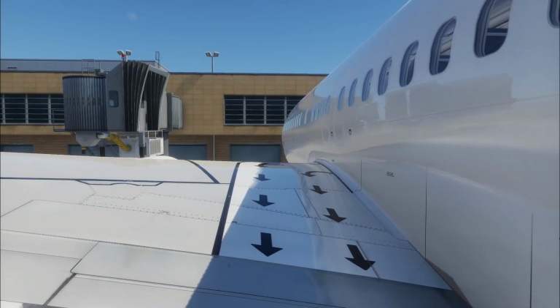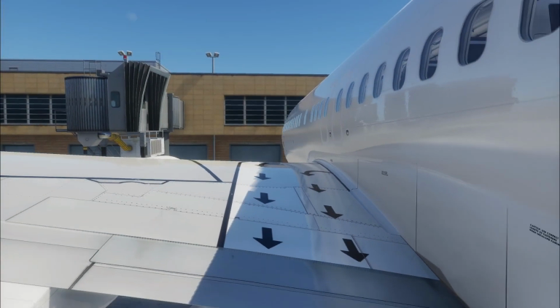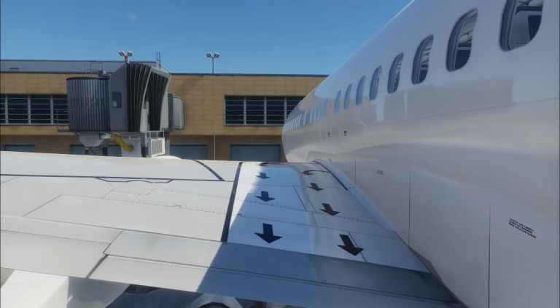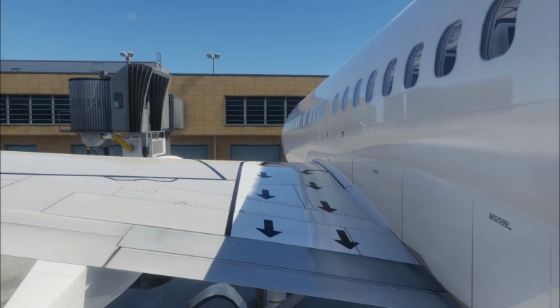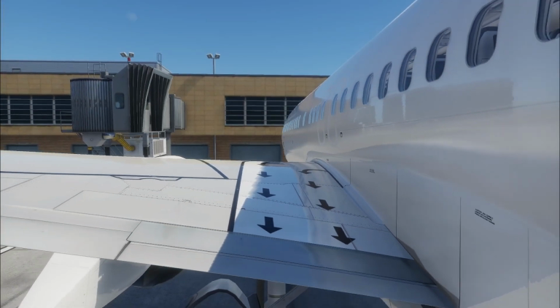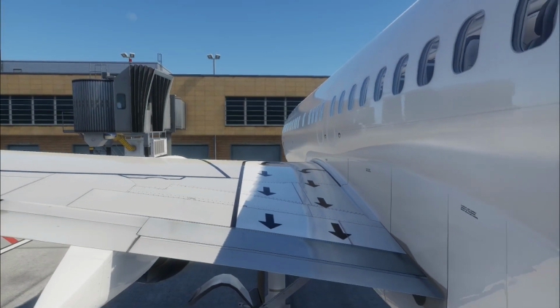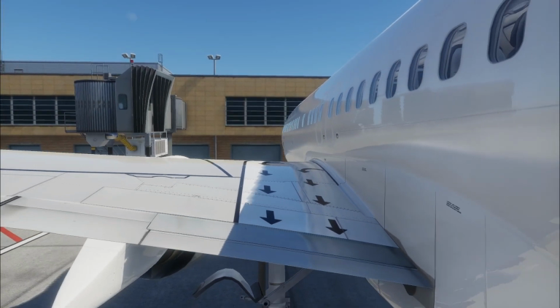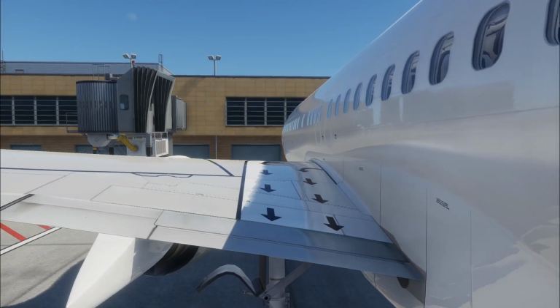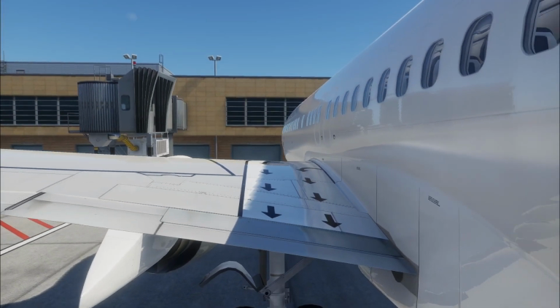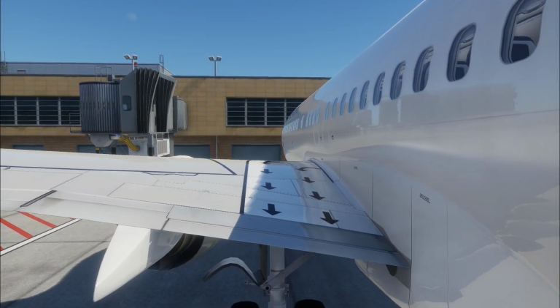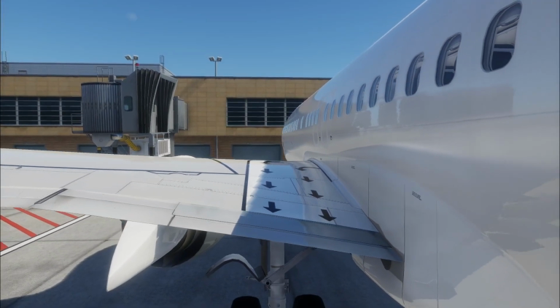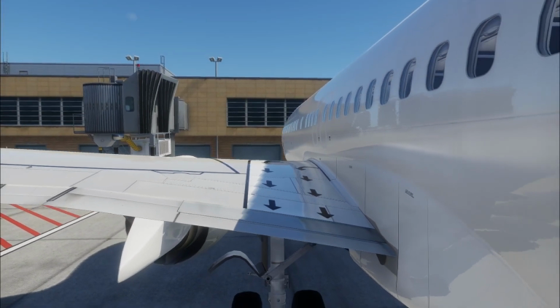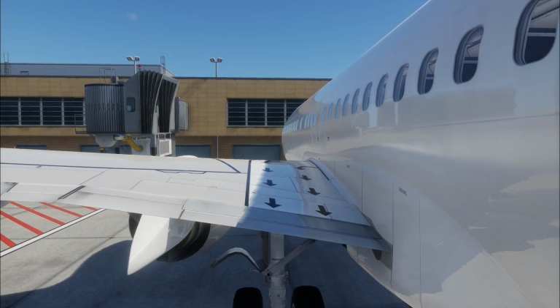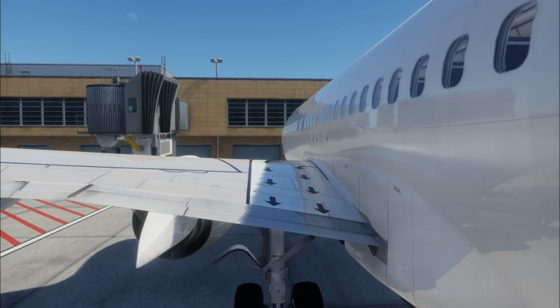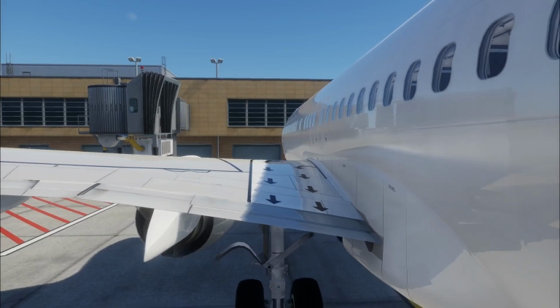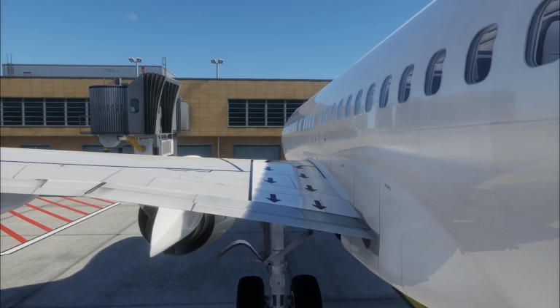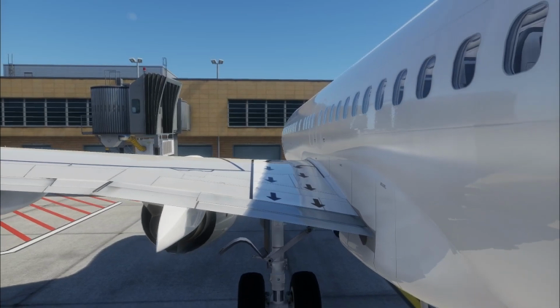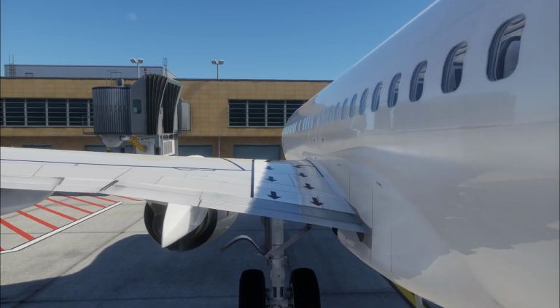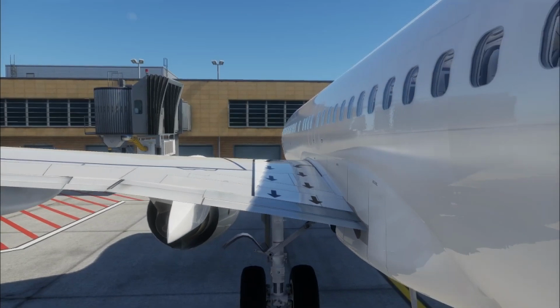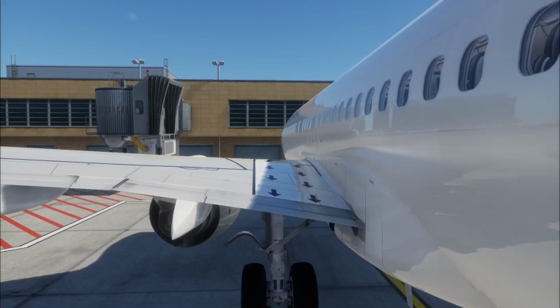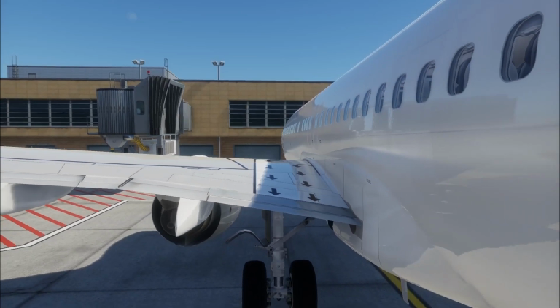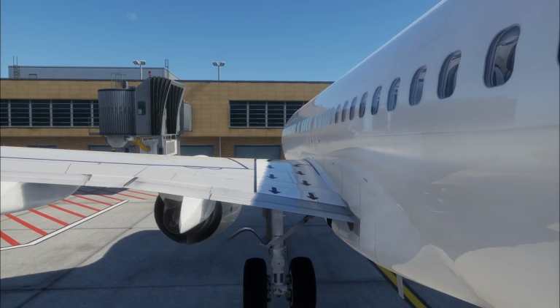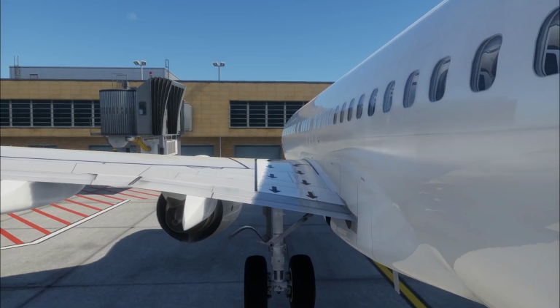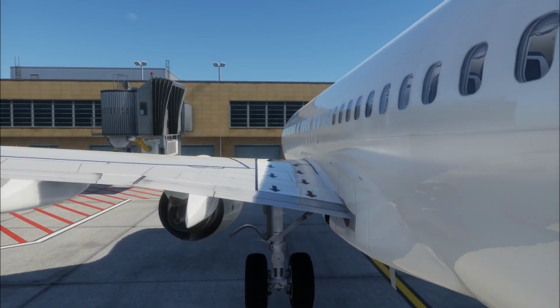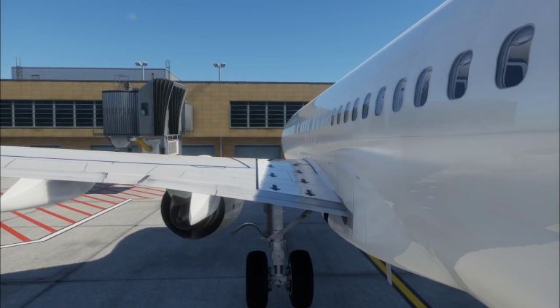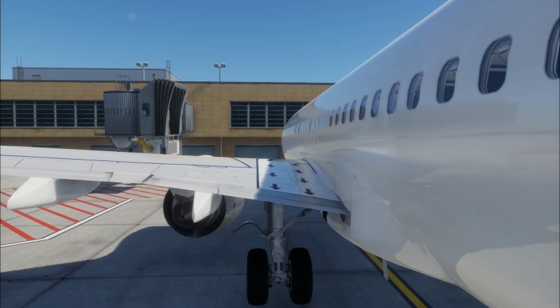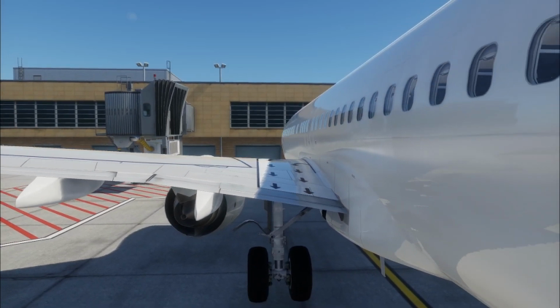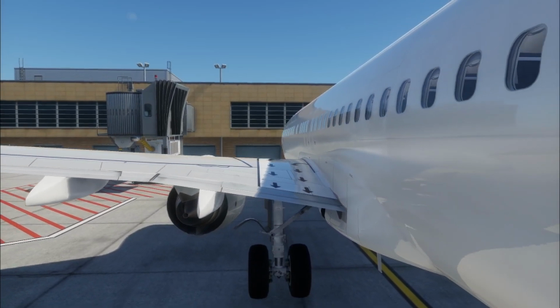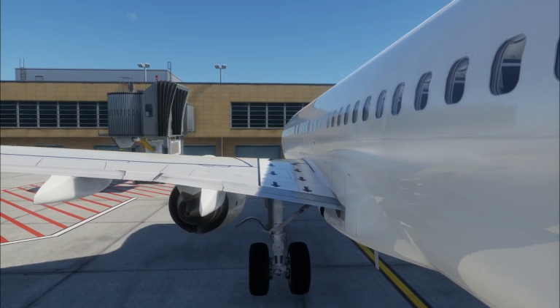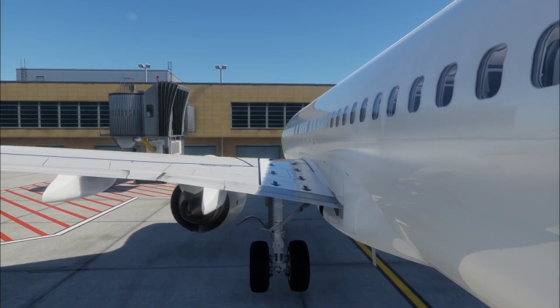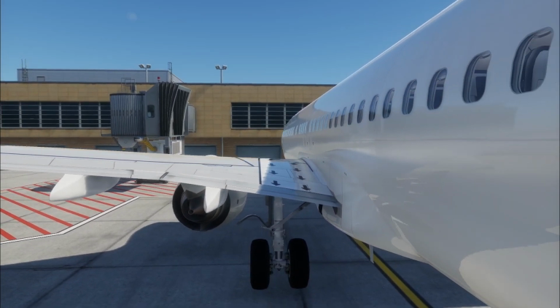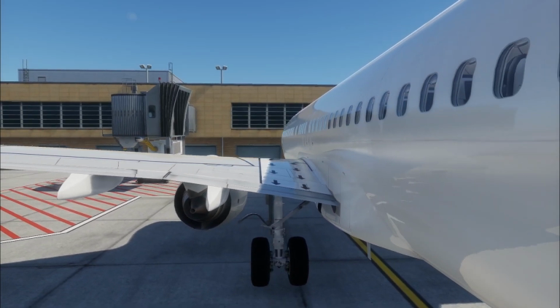The speed brakes would also need to be retracted, however these are much quicker to actuate than flaps.